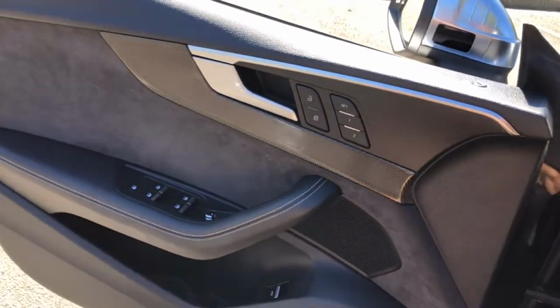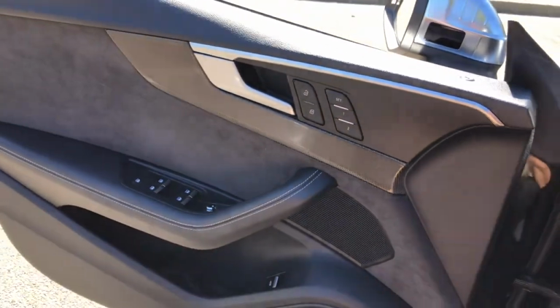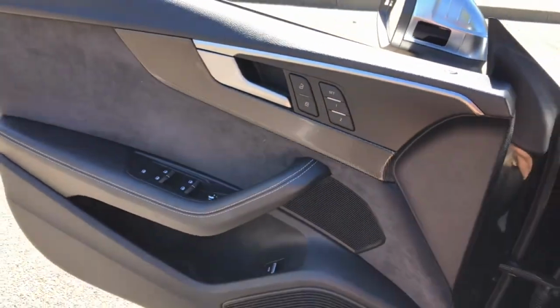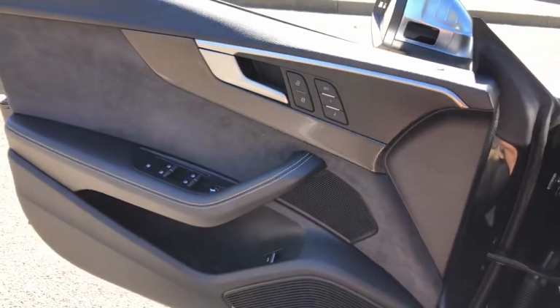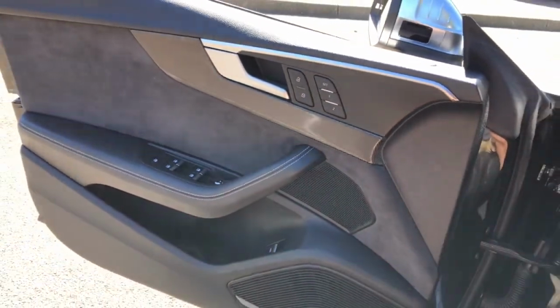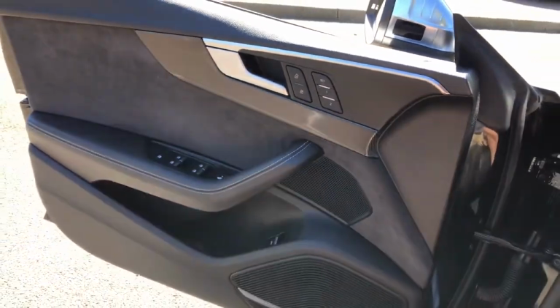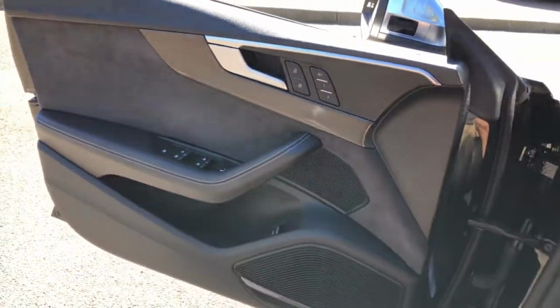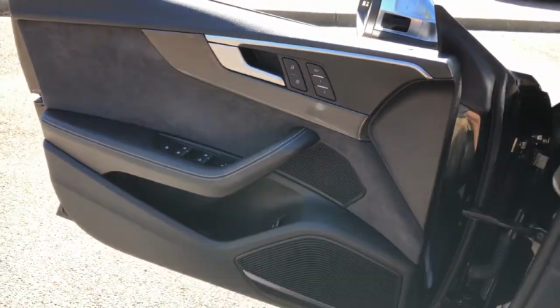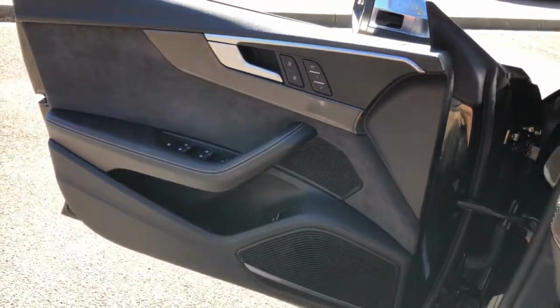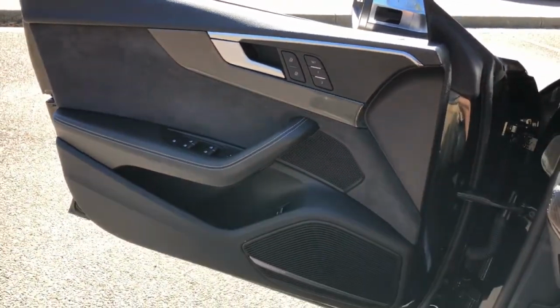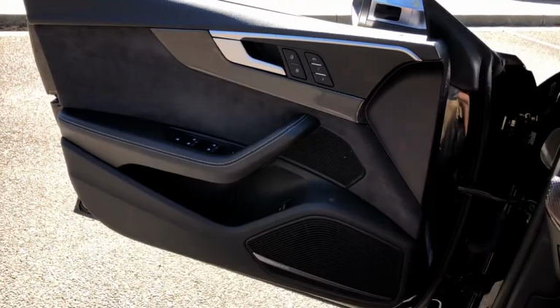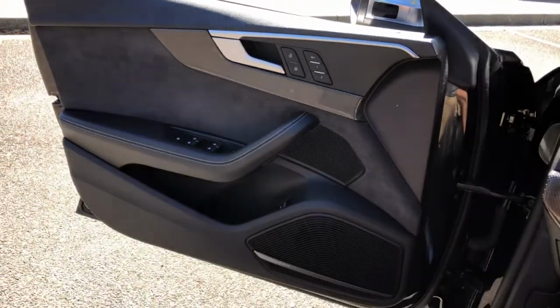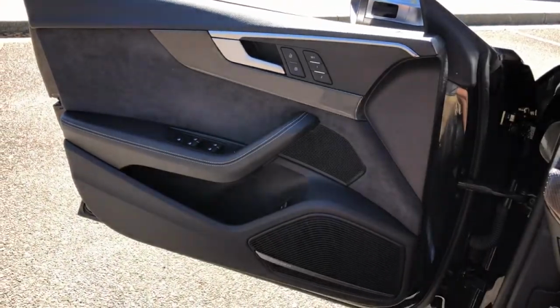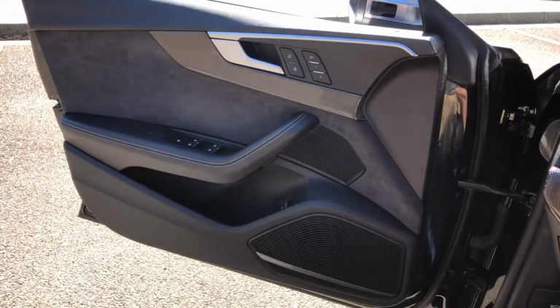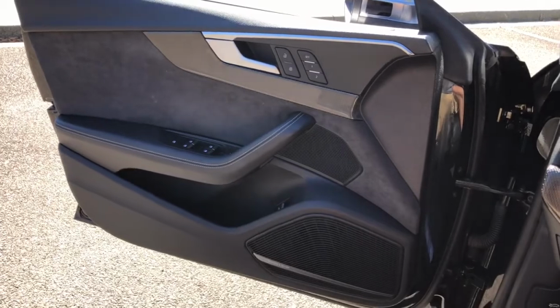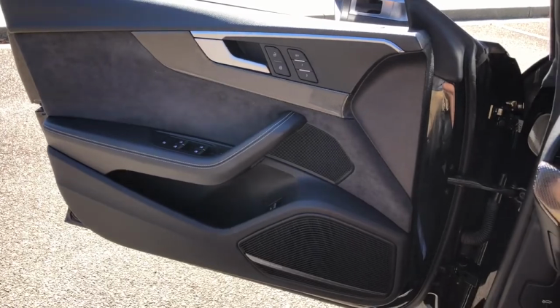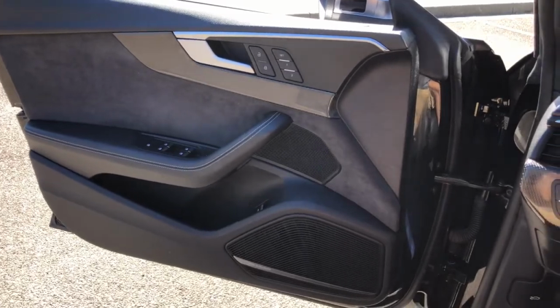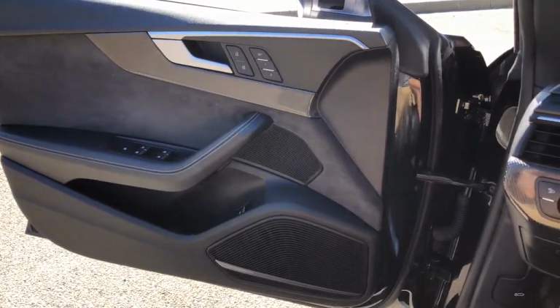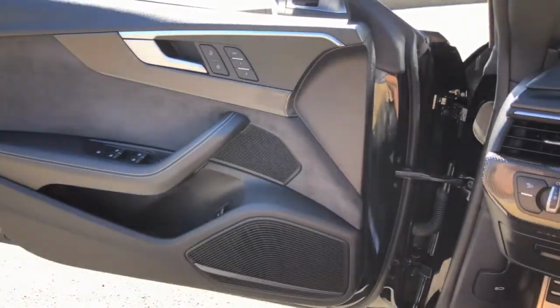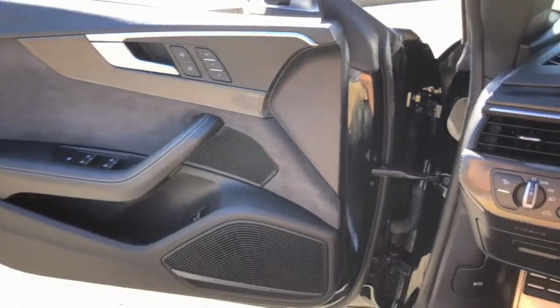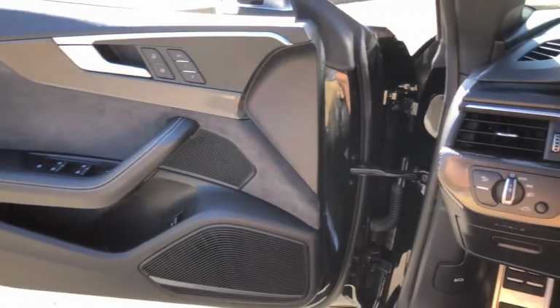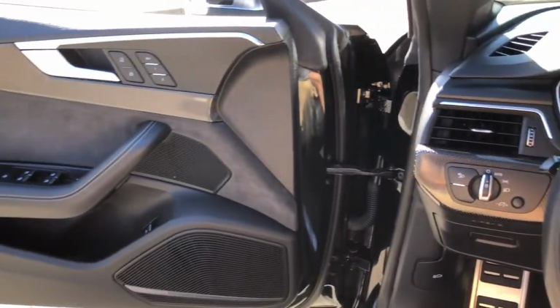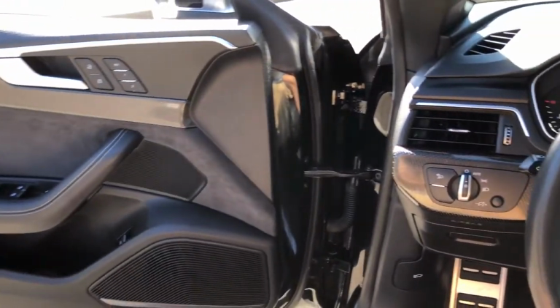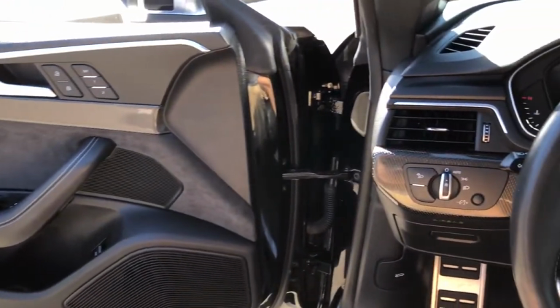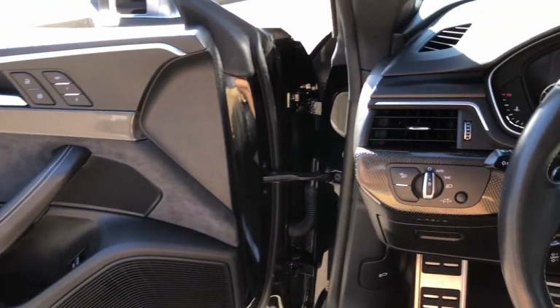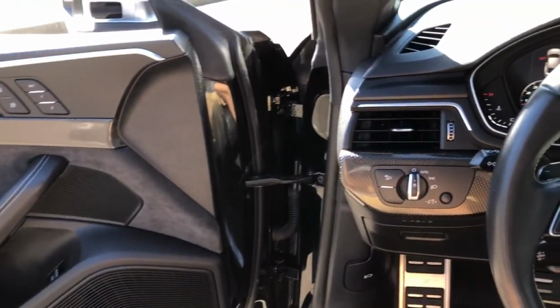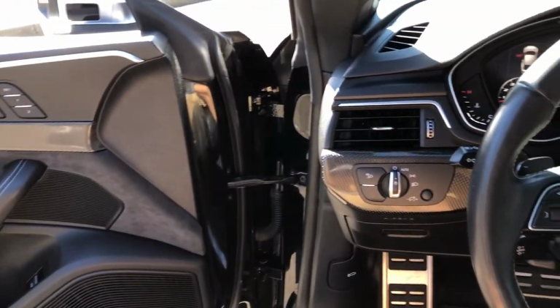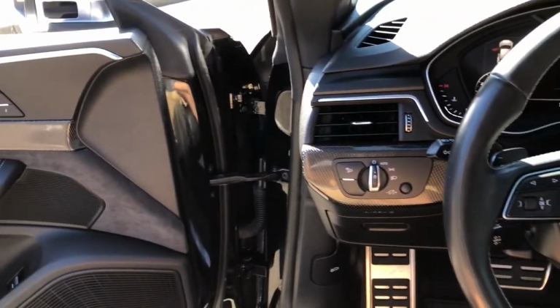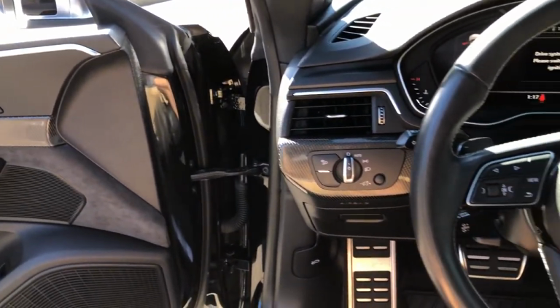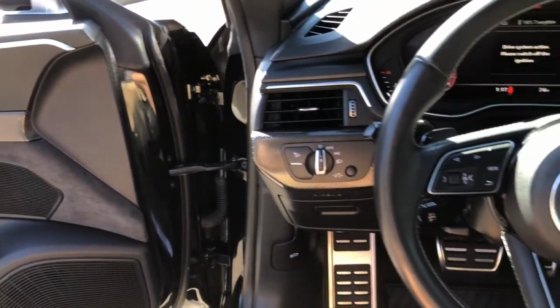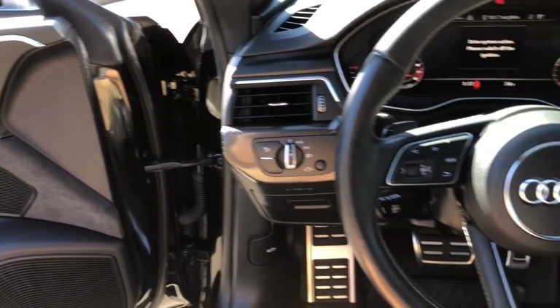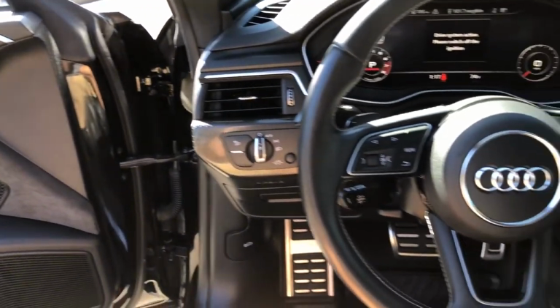Feel the heightened experience only the S5 Sportback can deliver. Drive it today.